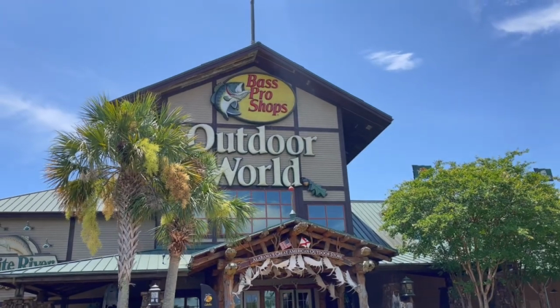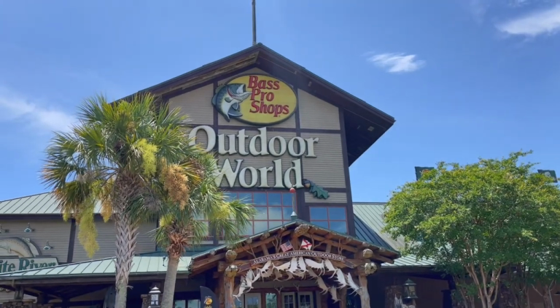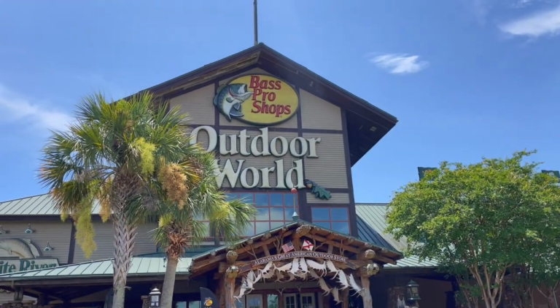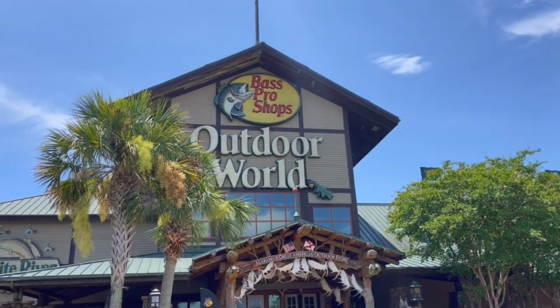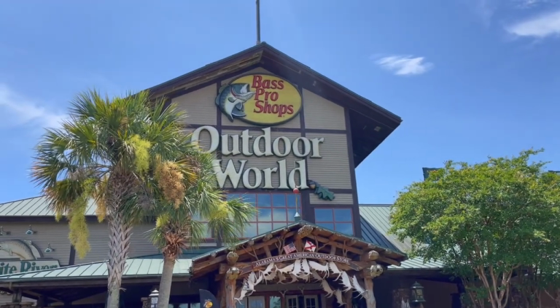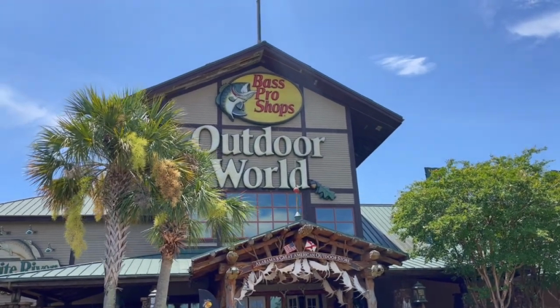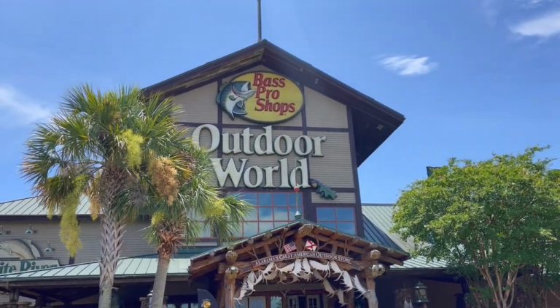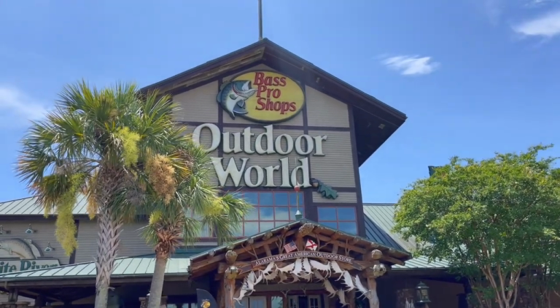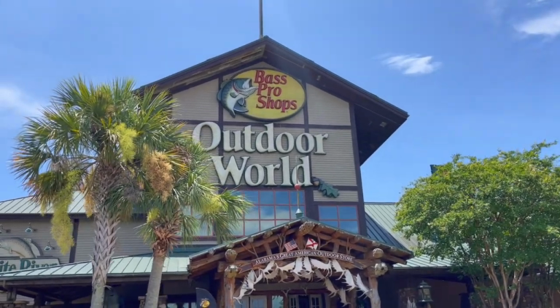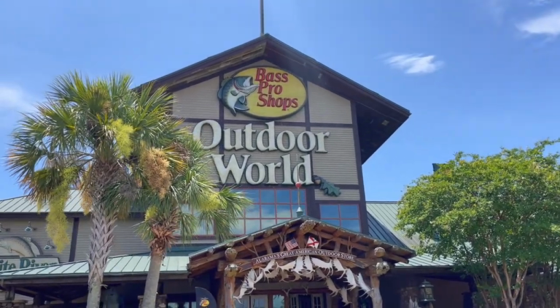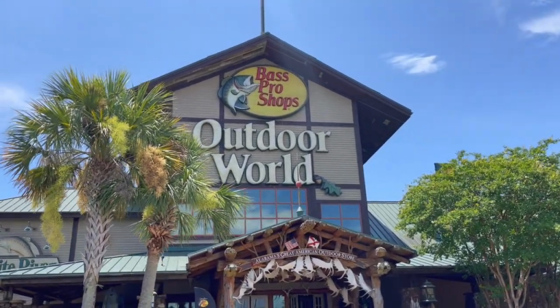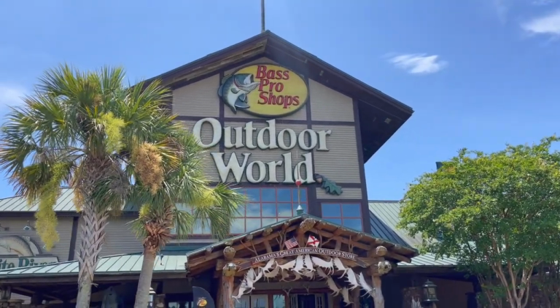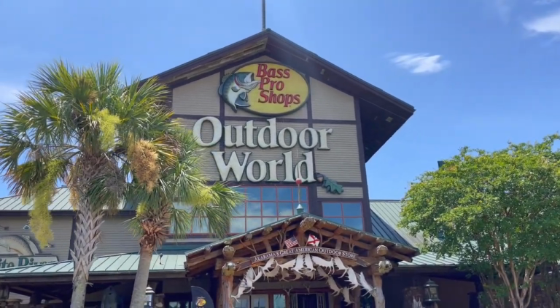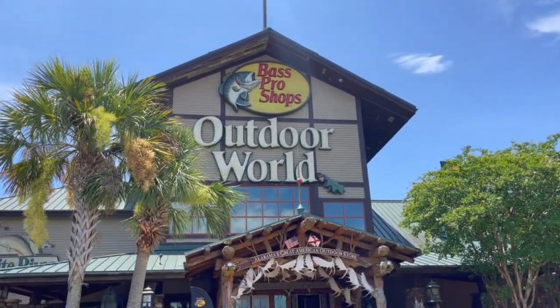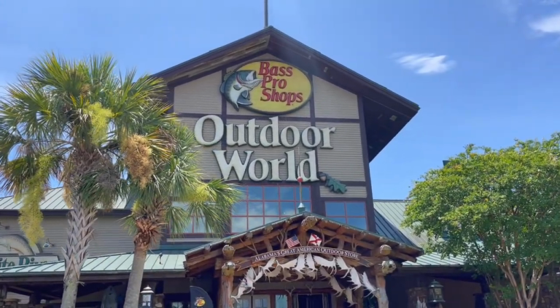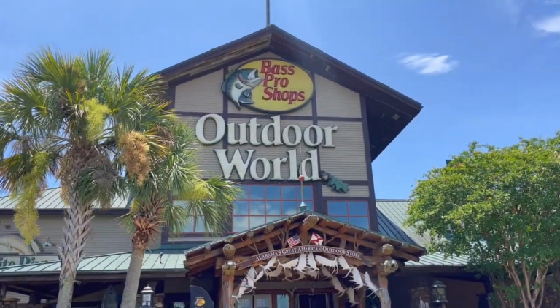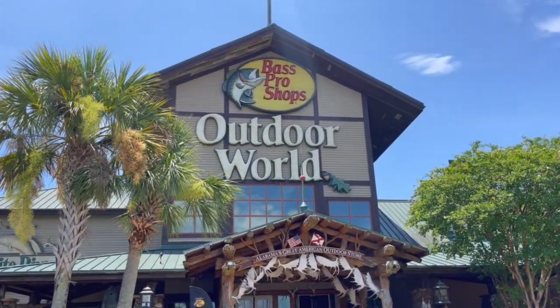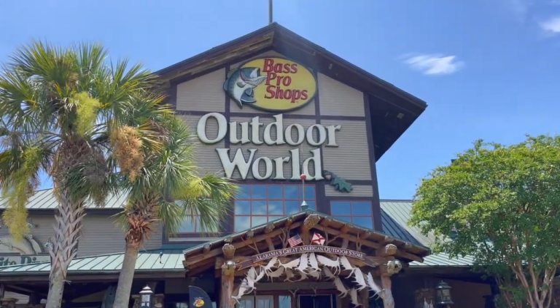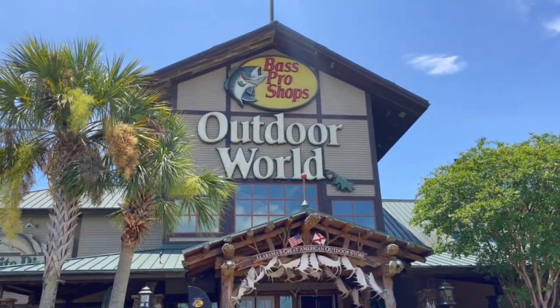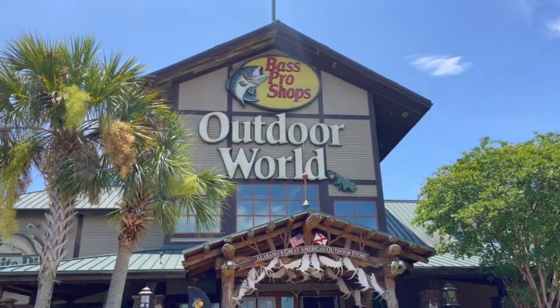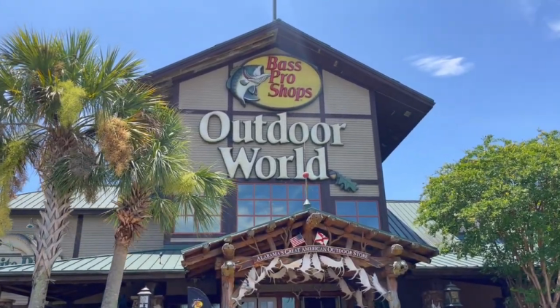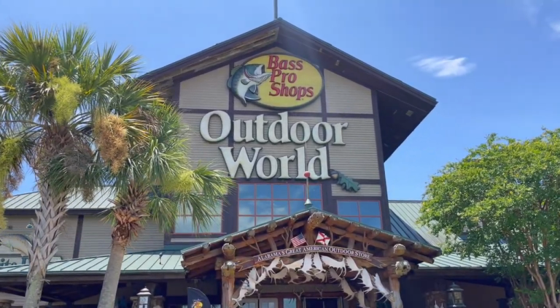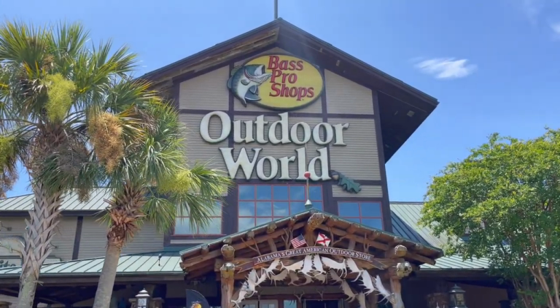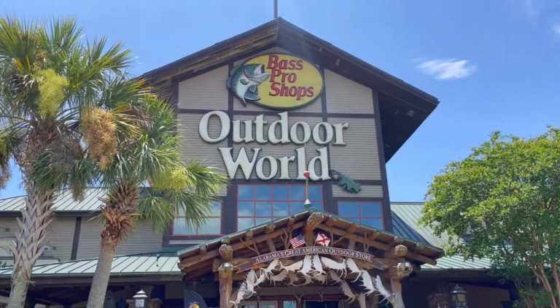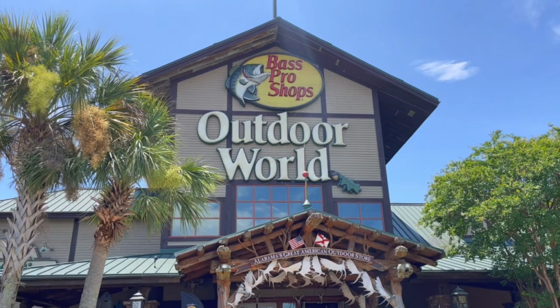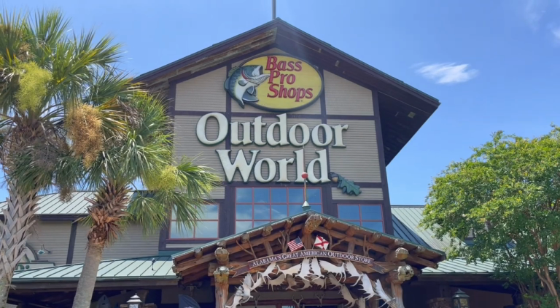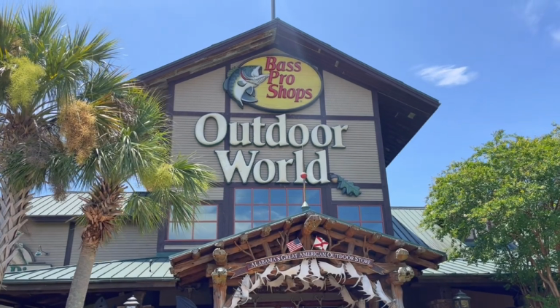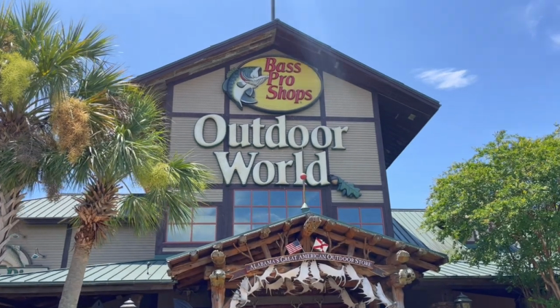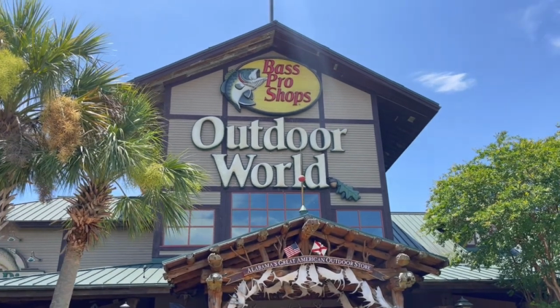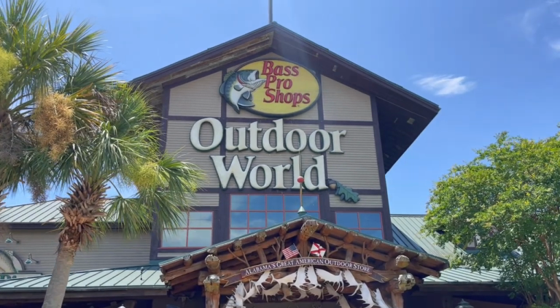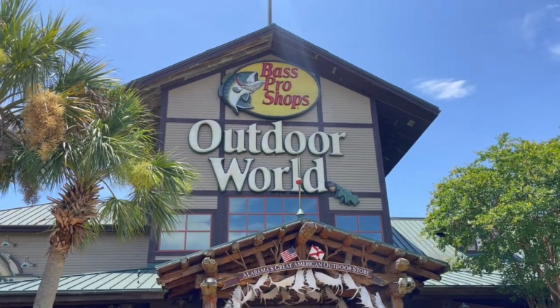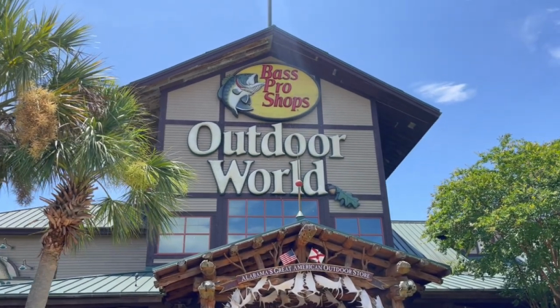Hey everybody, welcome back to the channel. Hope you're doing fantastic. Today we are visiting a local Bass Pro Shop.